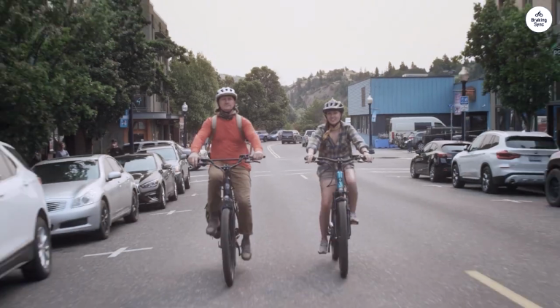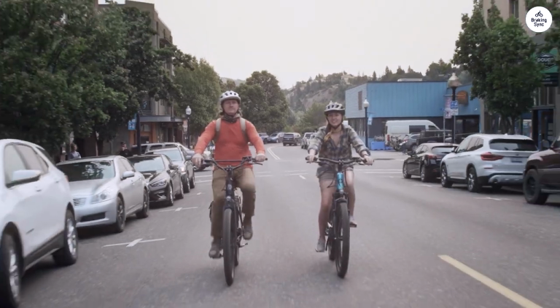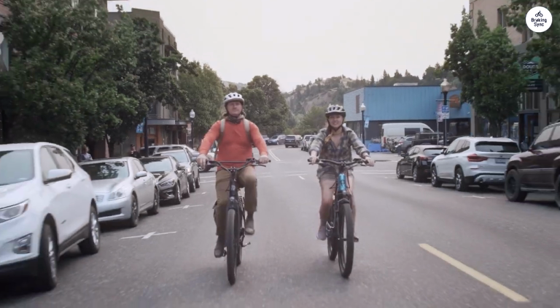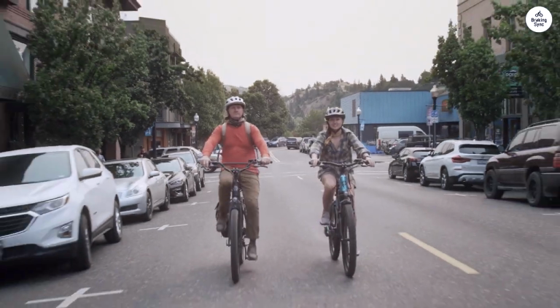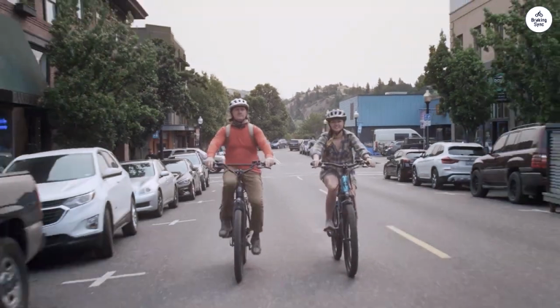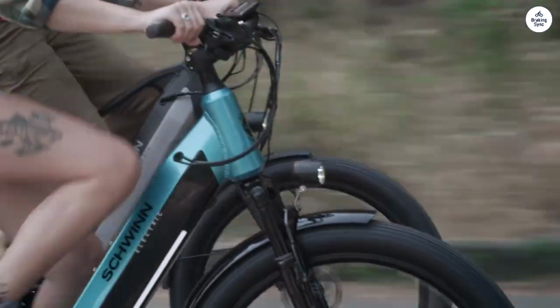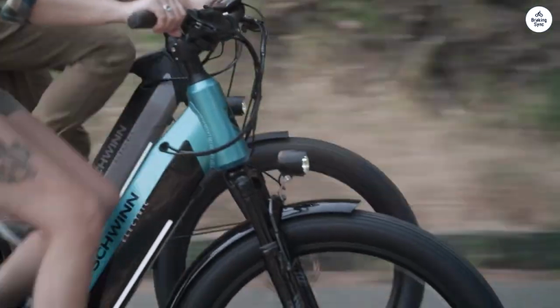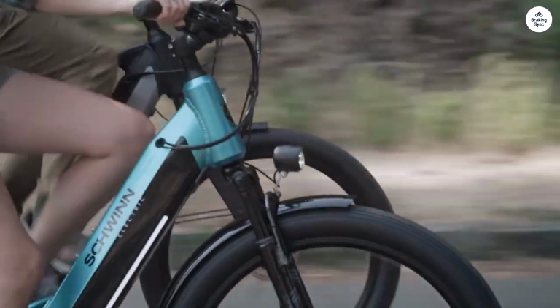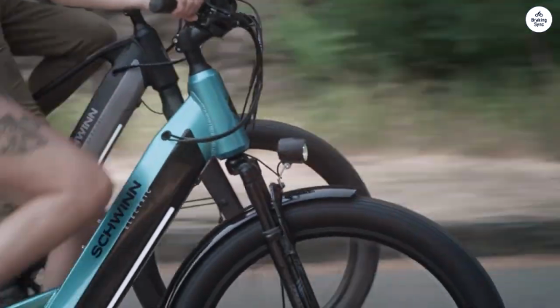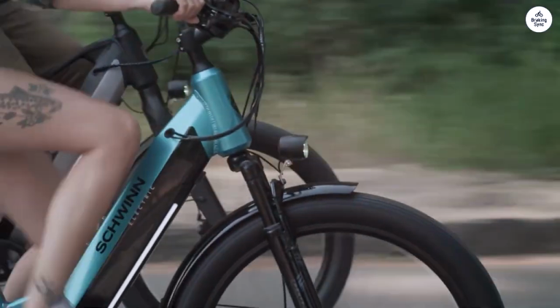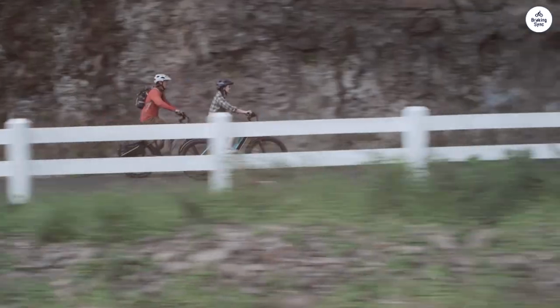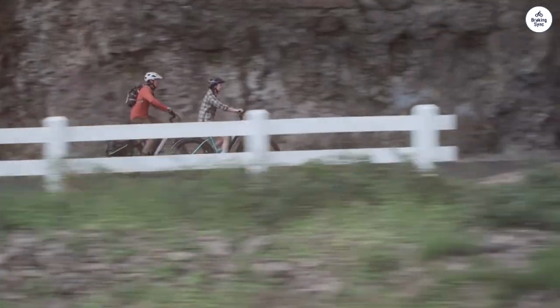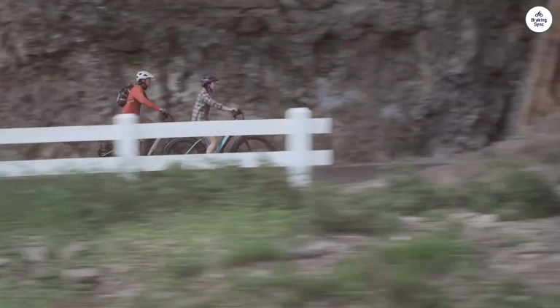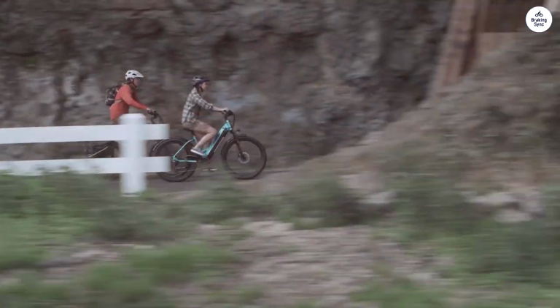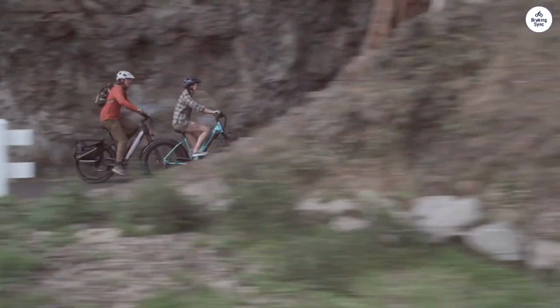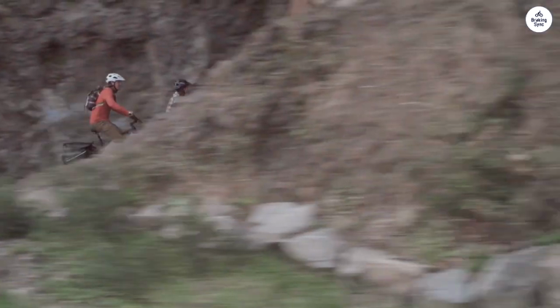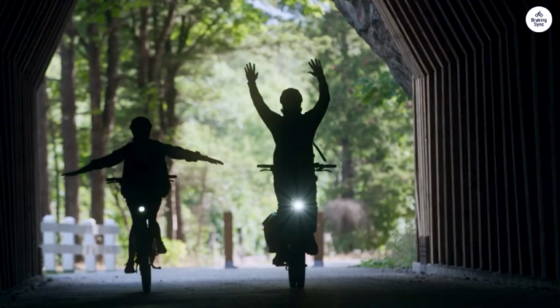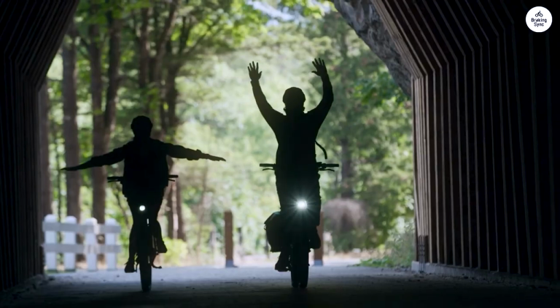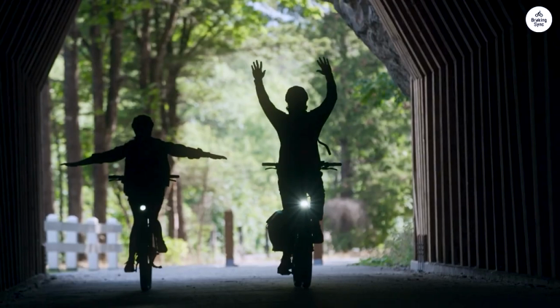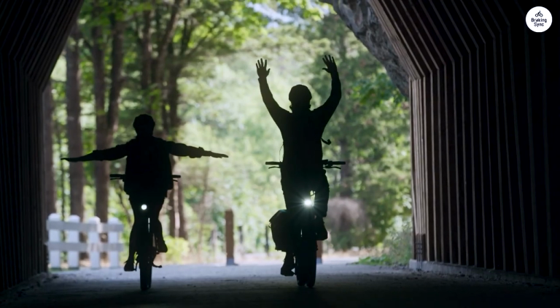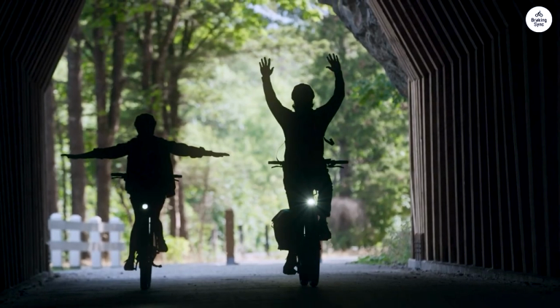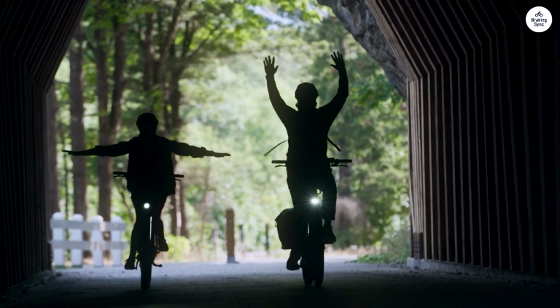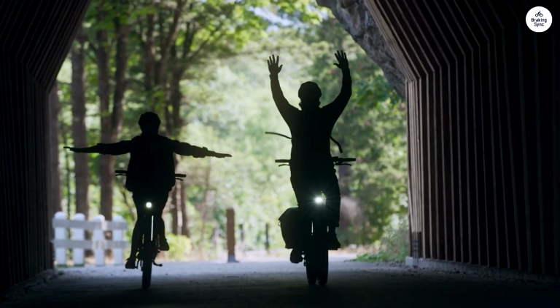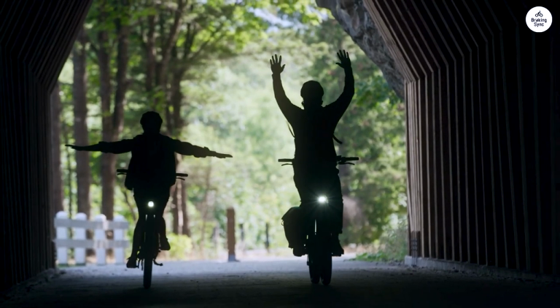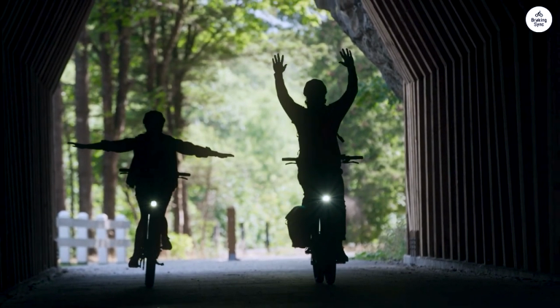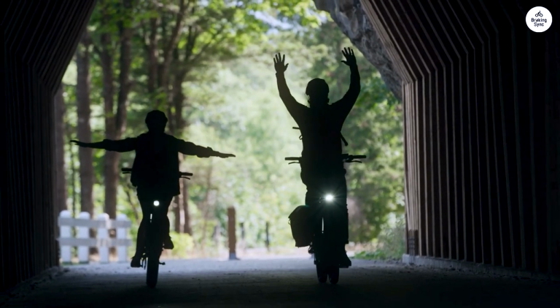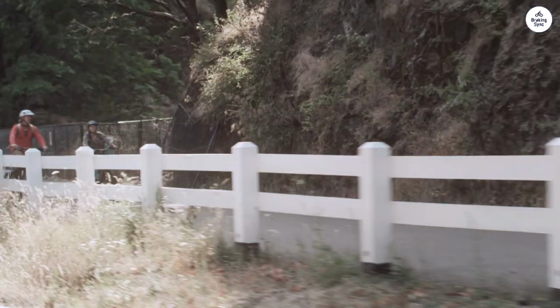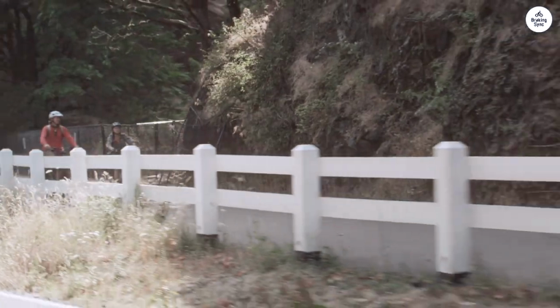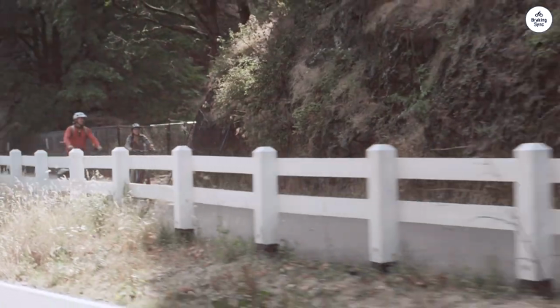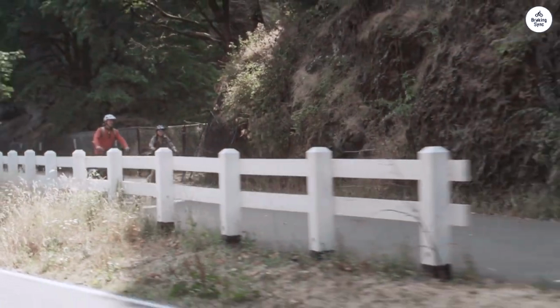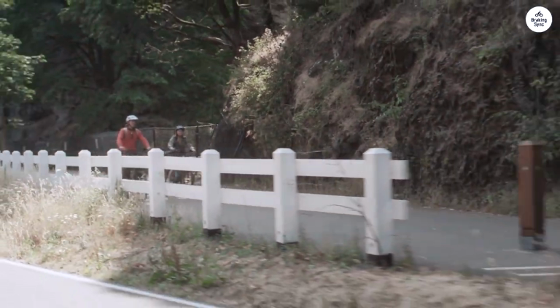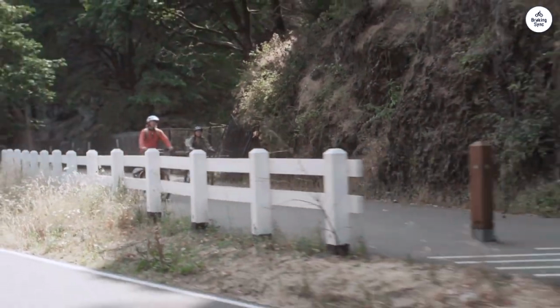The suspension is very tight, and I need someone to help me adjust that, but in every other way this bike is perfect.